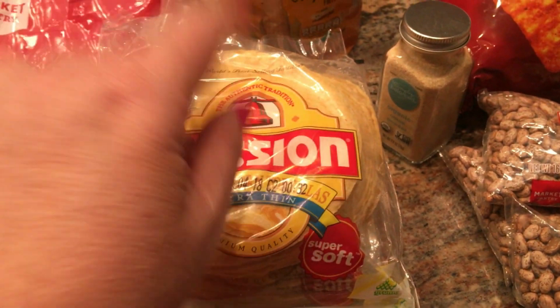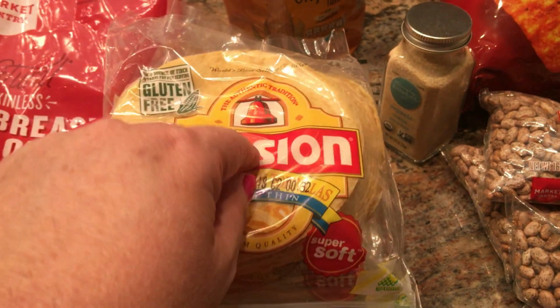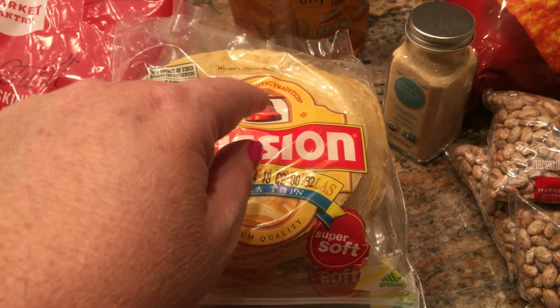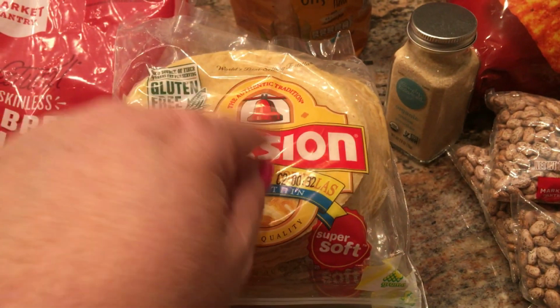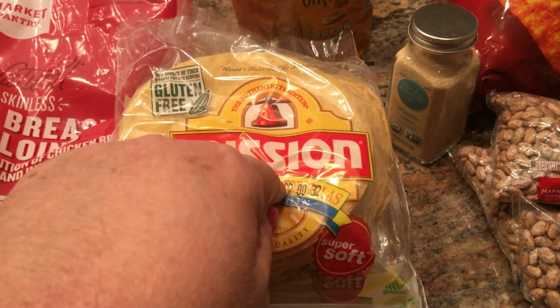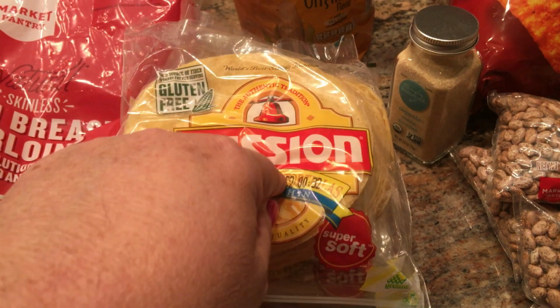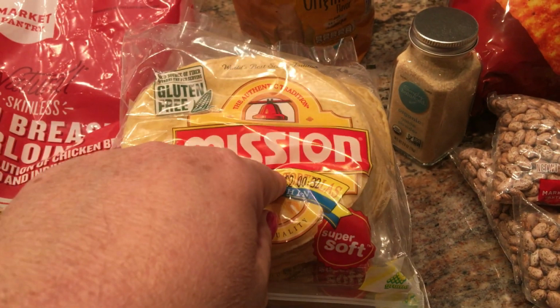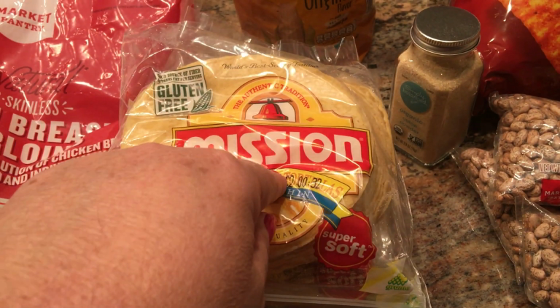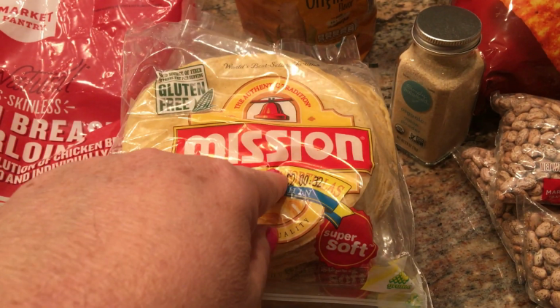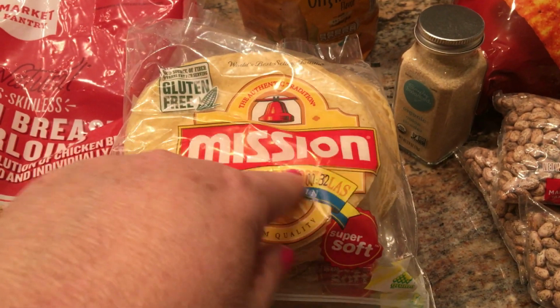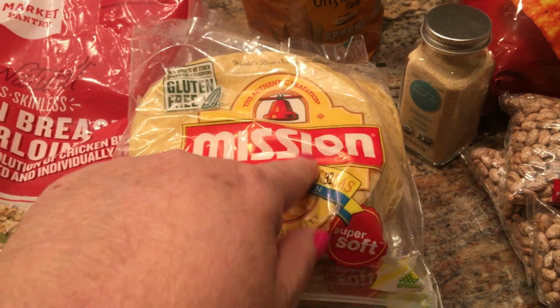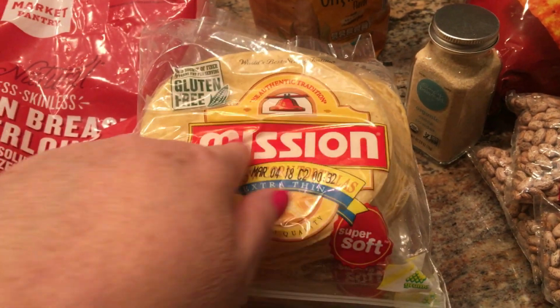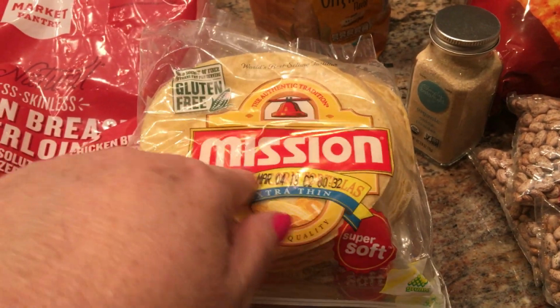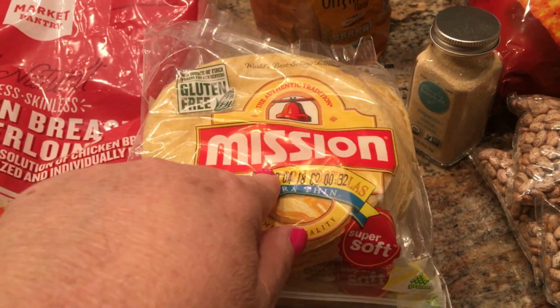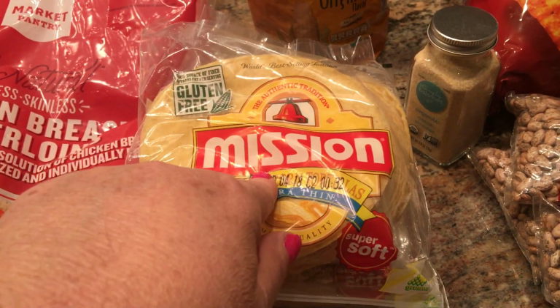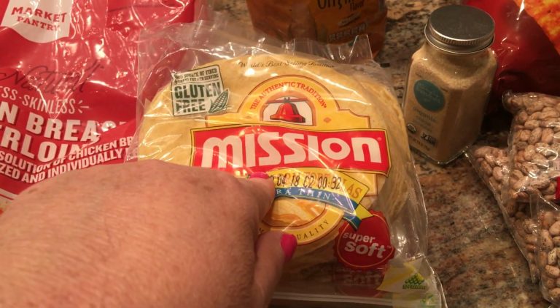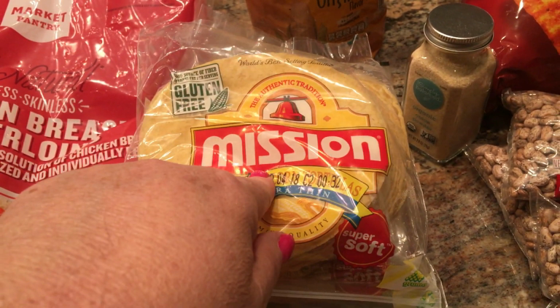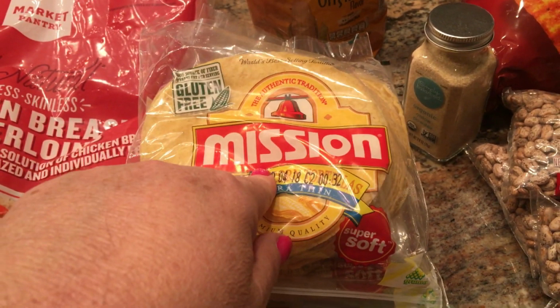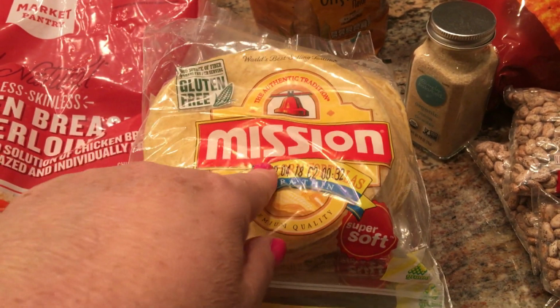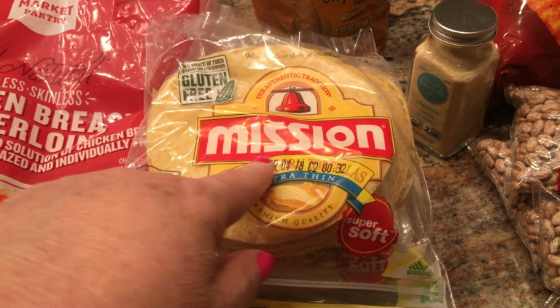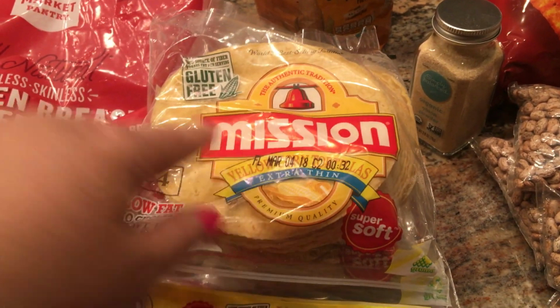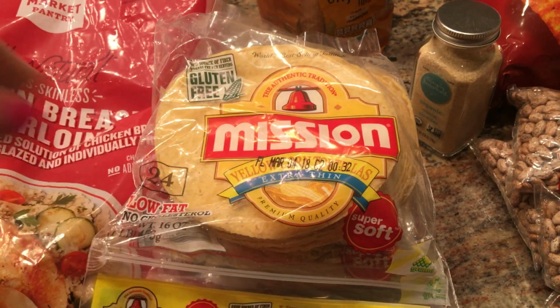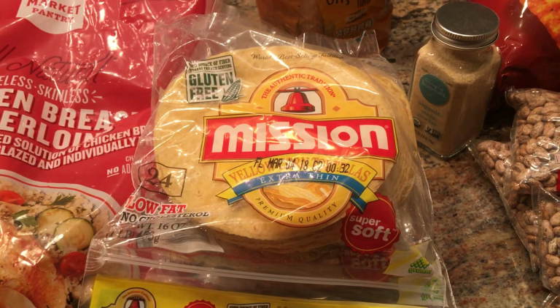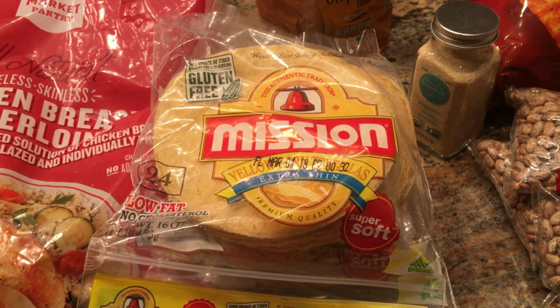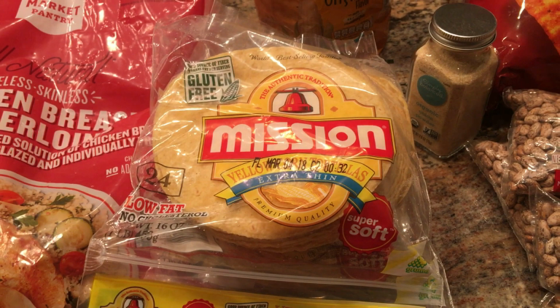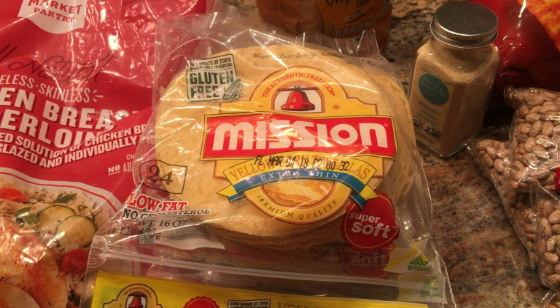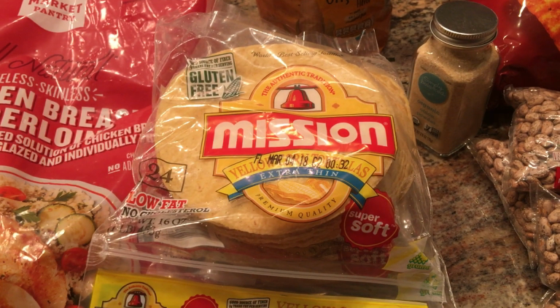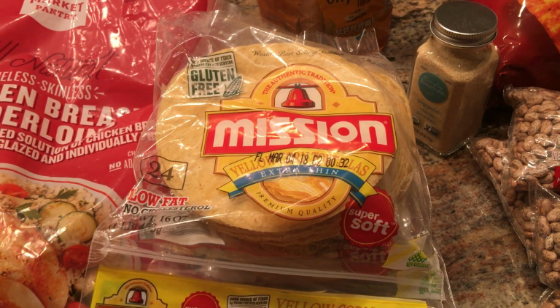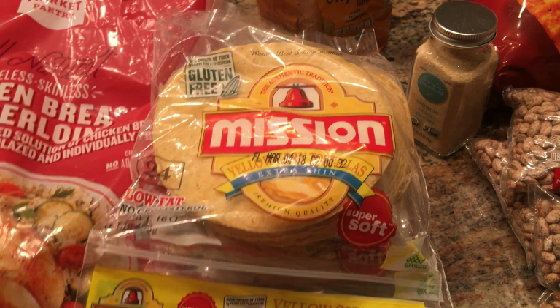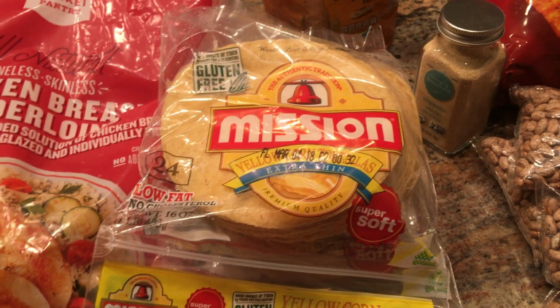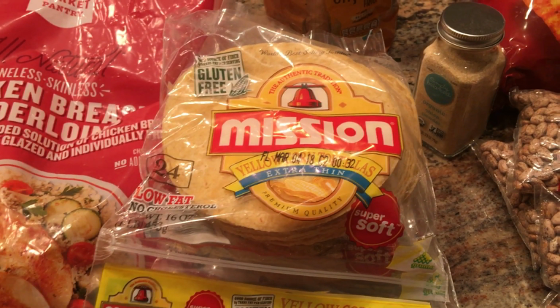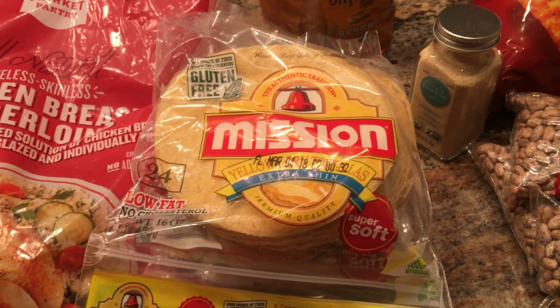I think Walmart used to have these, but I haven't been able to find them at Walmart, and even looking online at Walmart you can't order them. But Target has them.